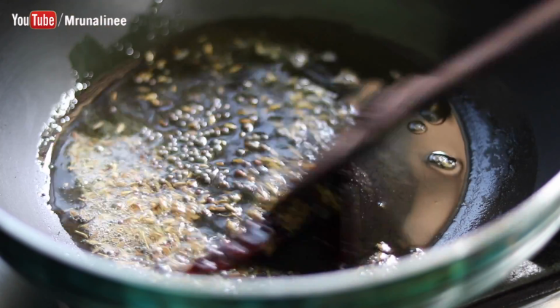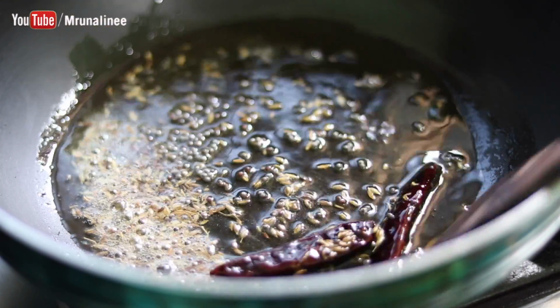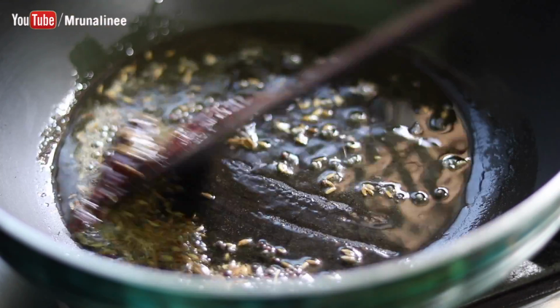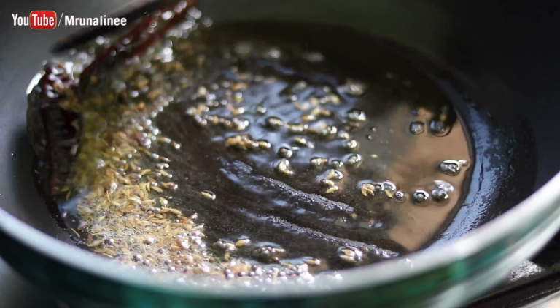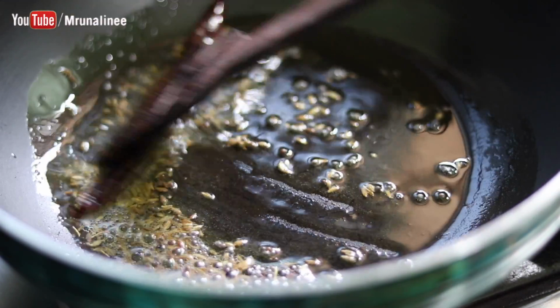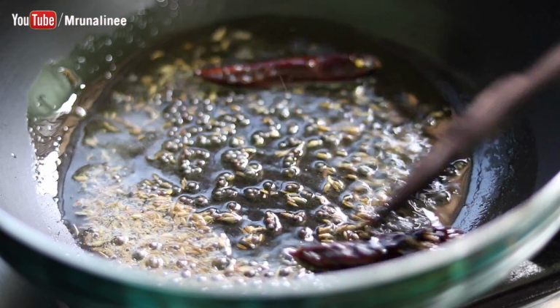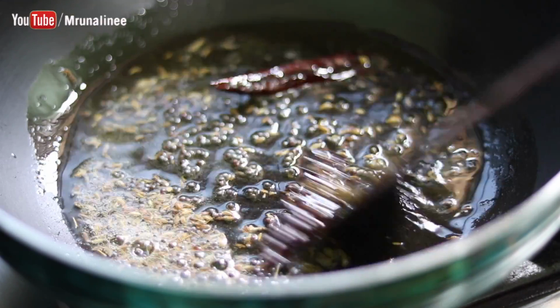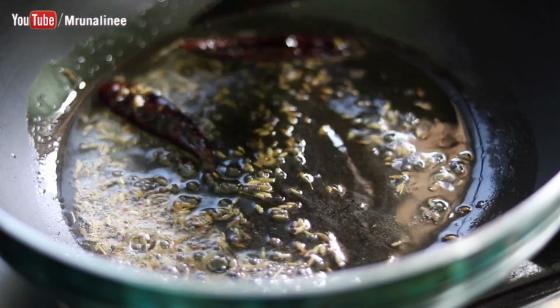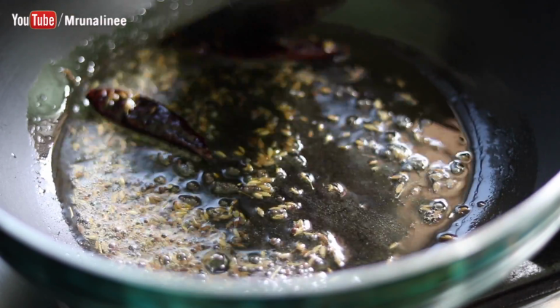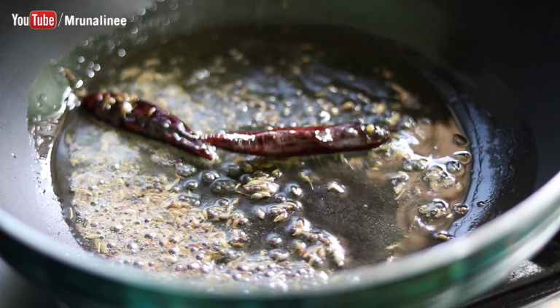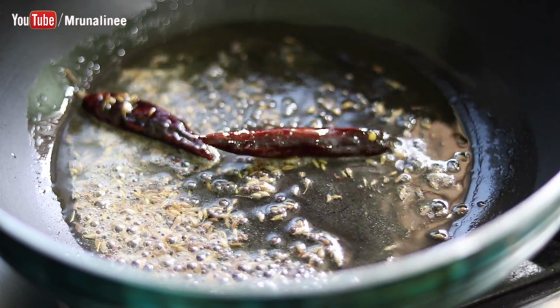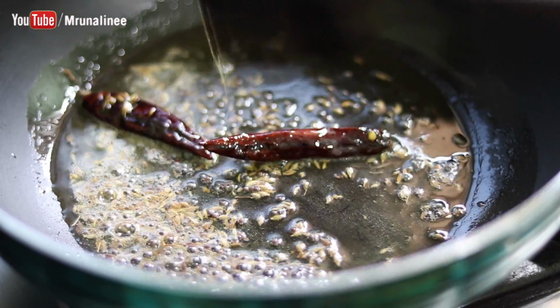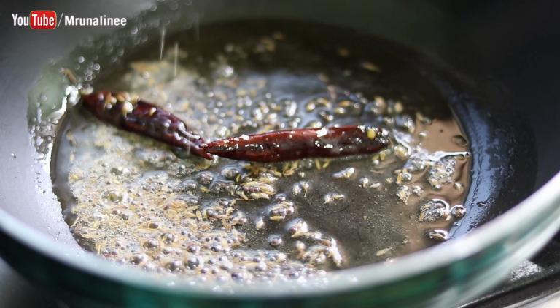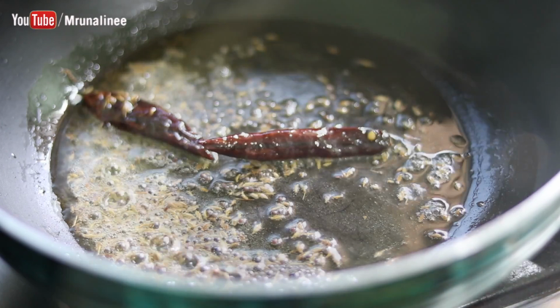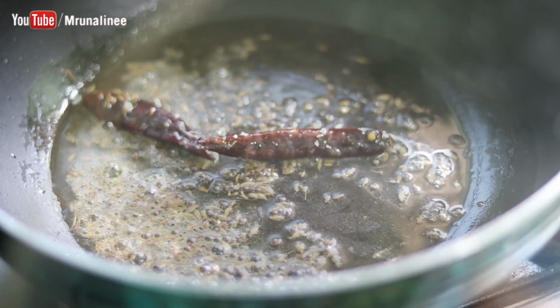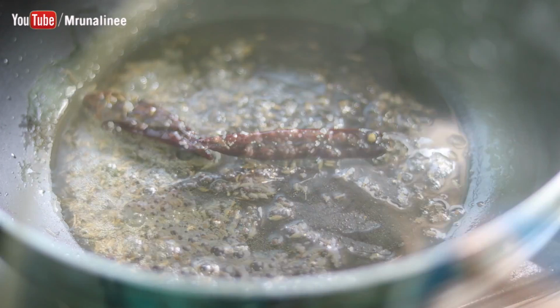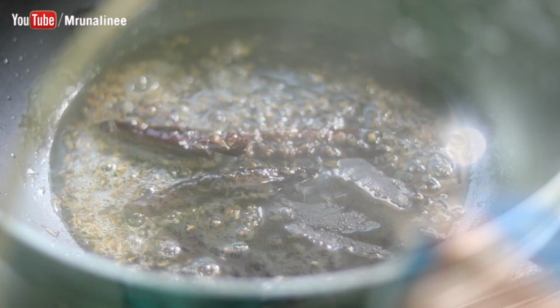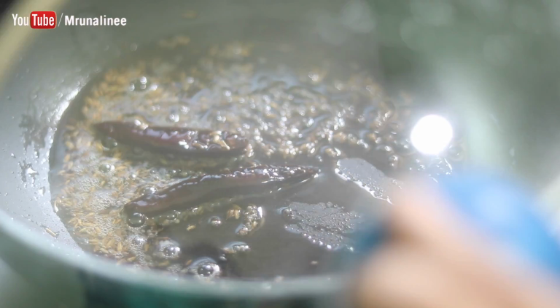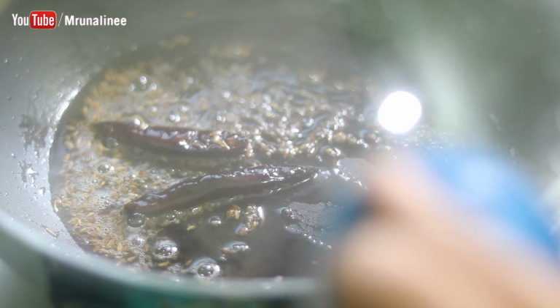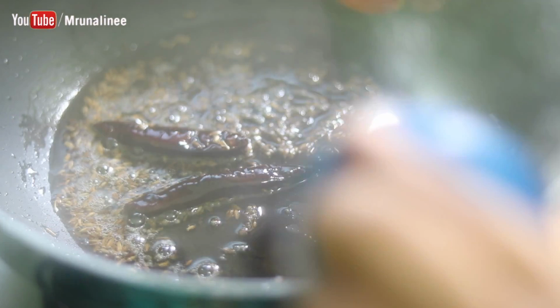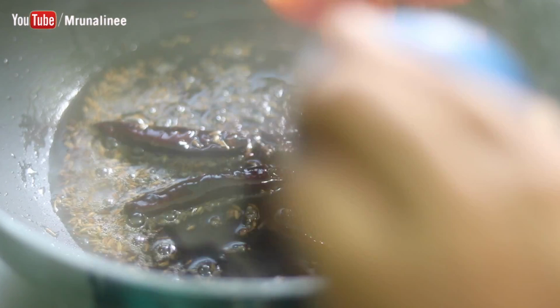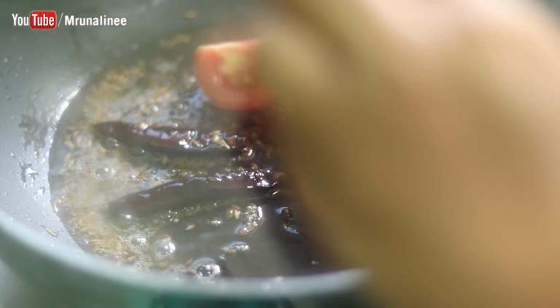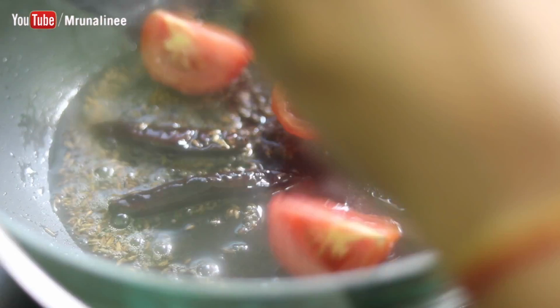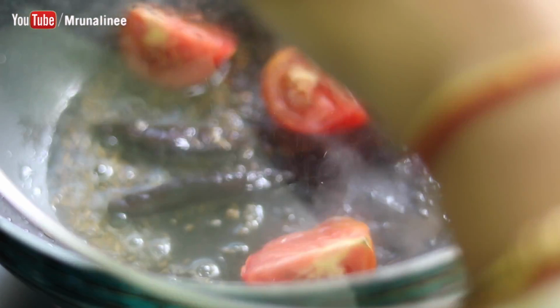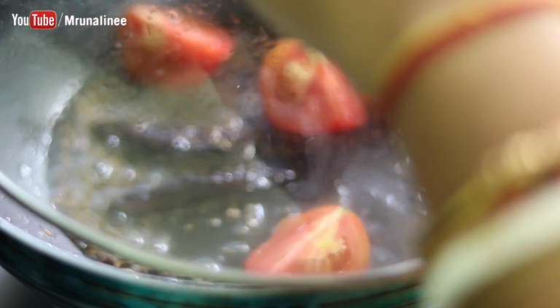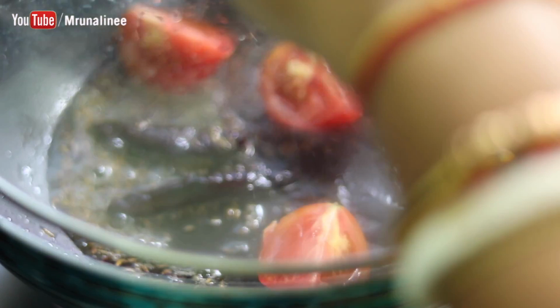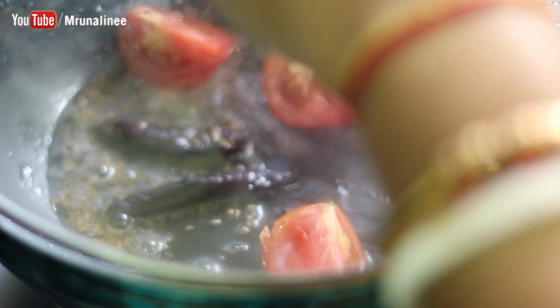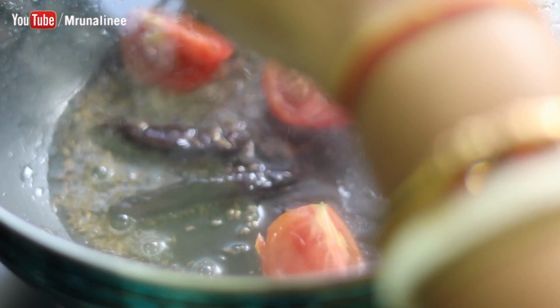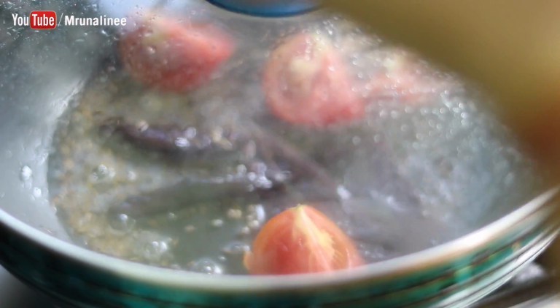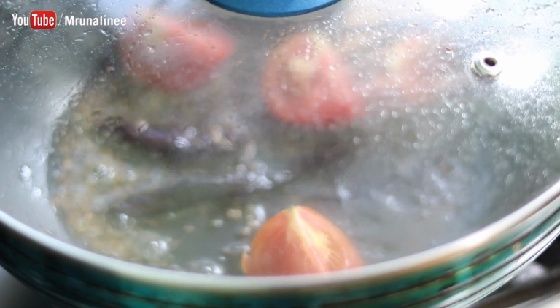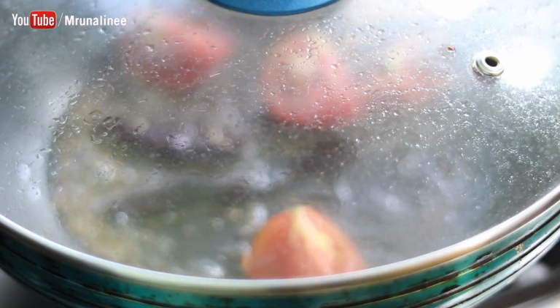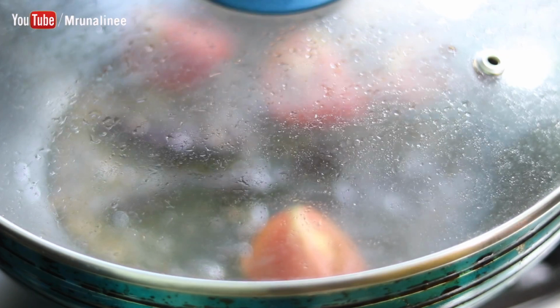Light brown color — to reduce the flour.